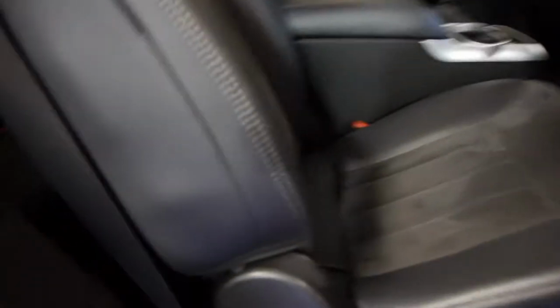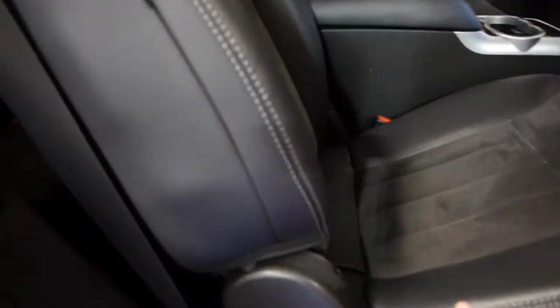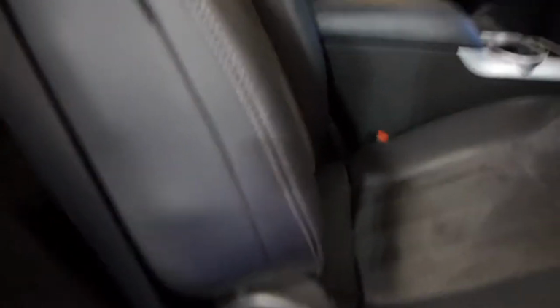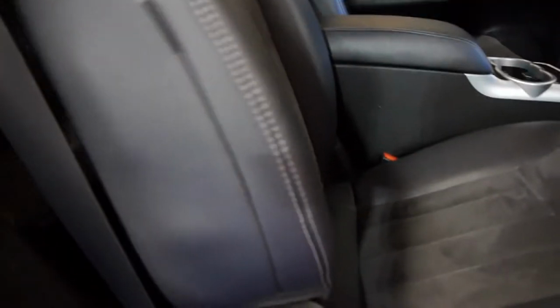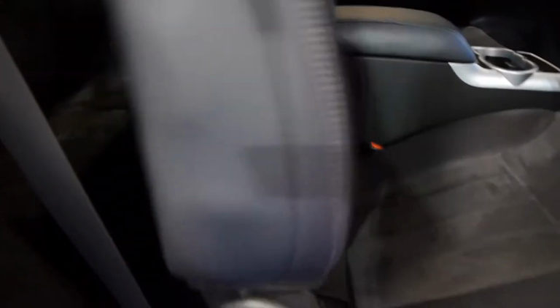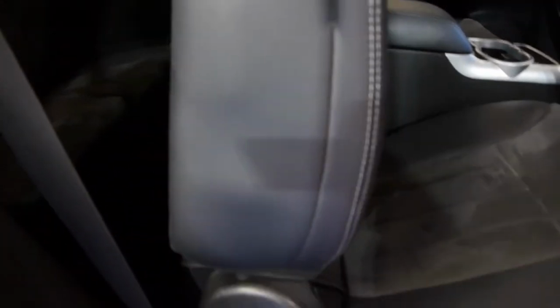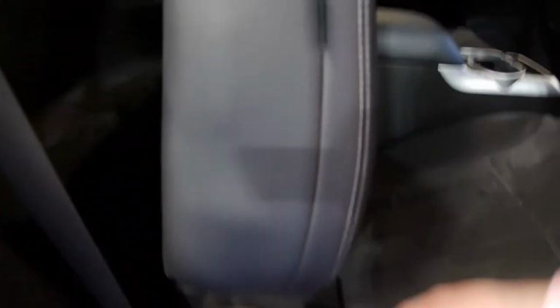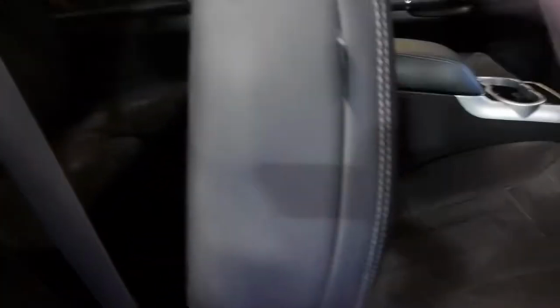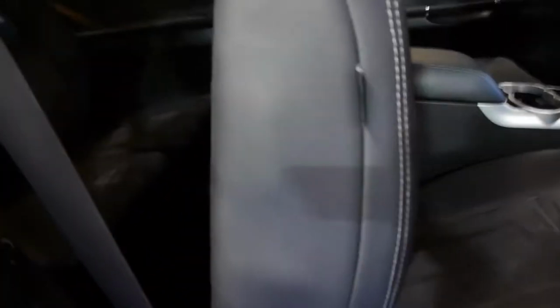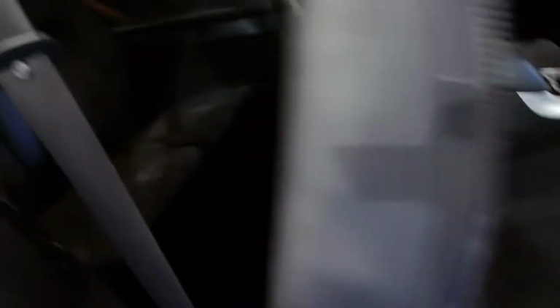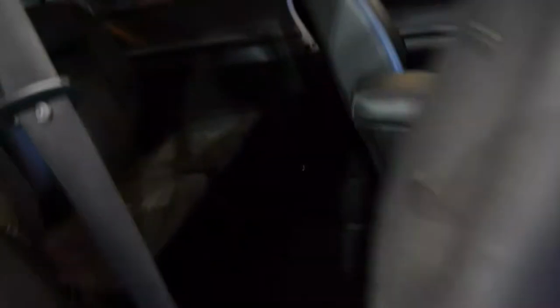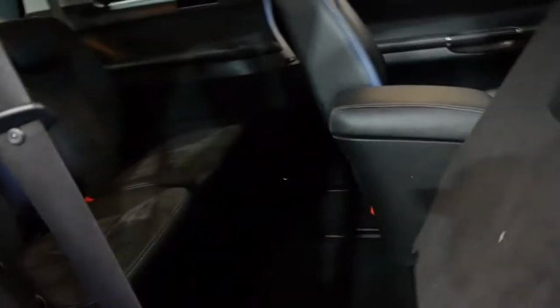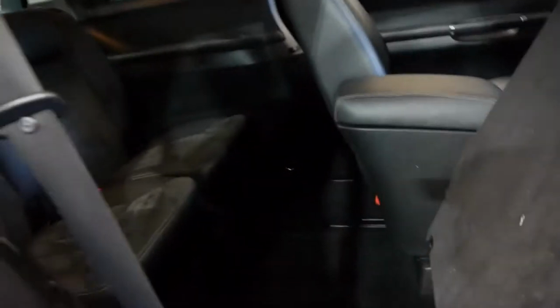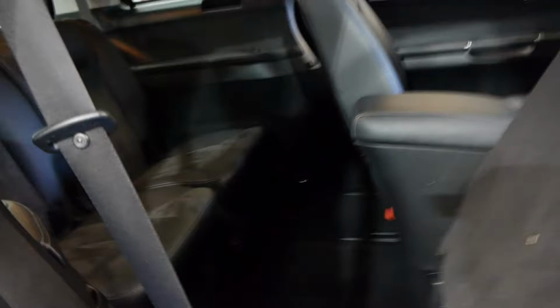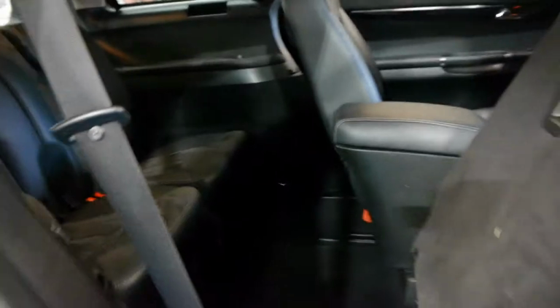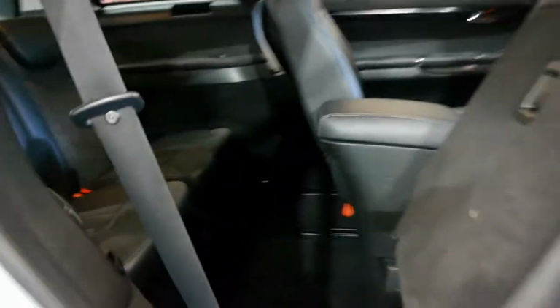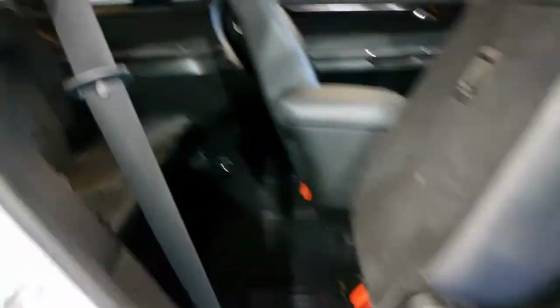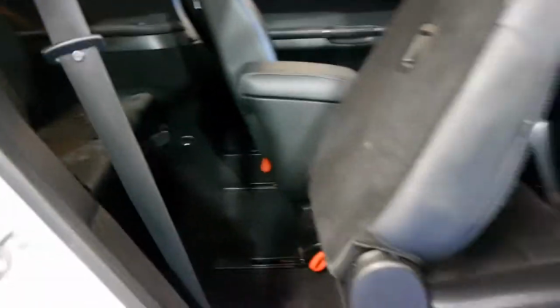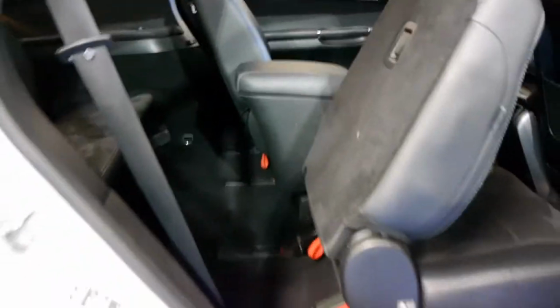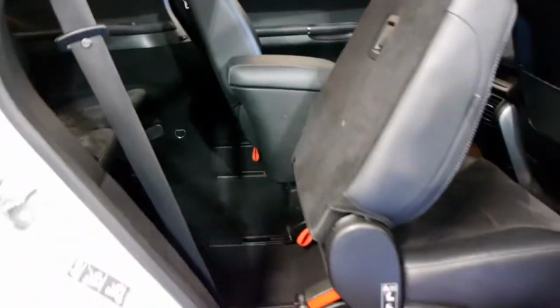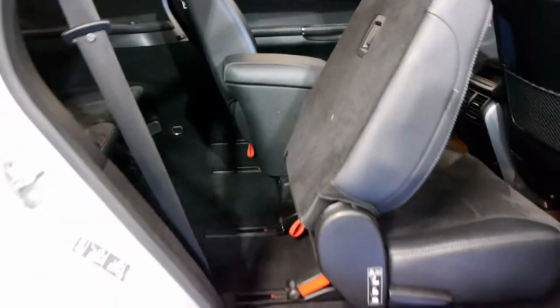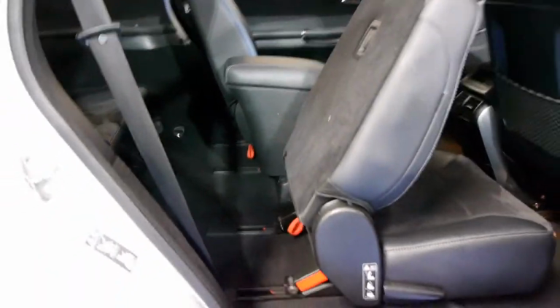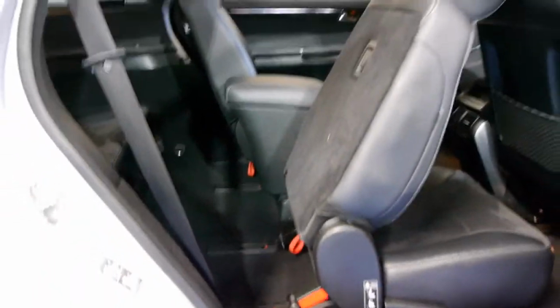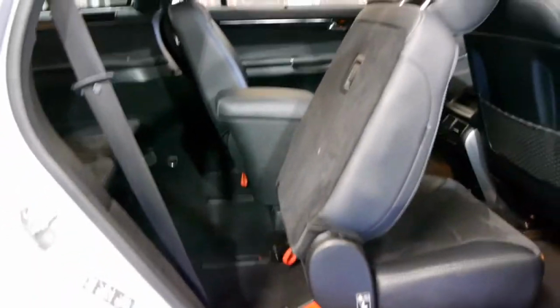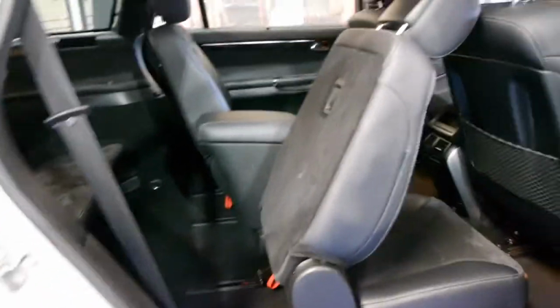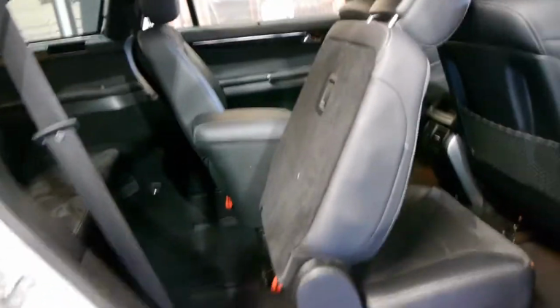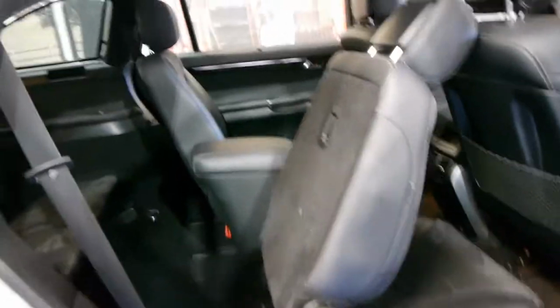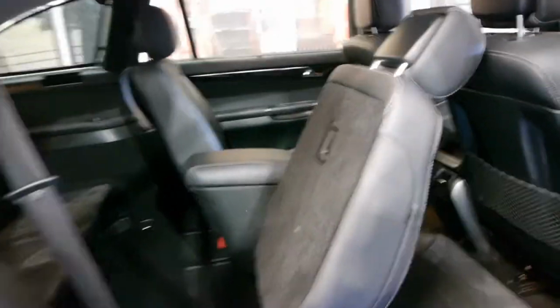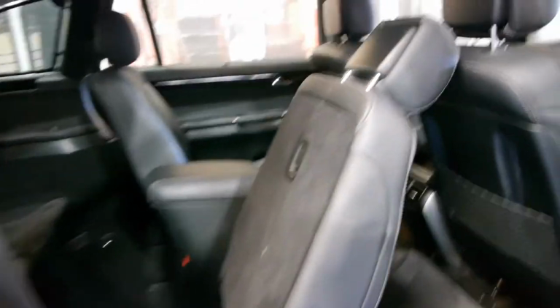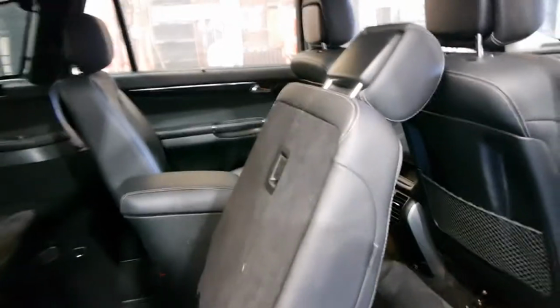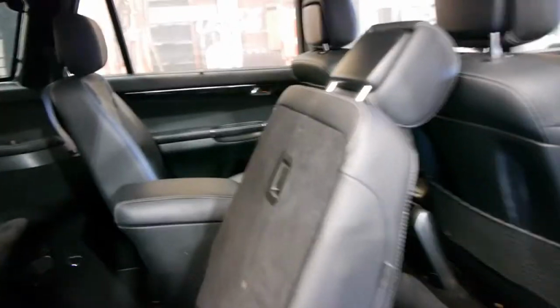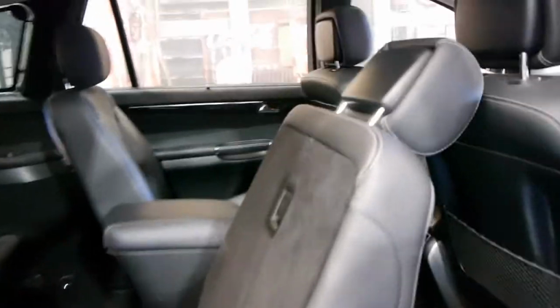Access into the back is very easy — simply lift this and it goes forward, so it's nice and easy to get in and out of the back if necessary.